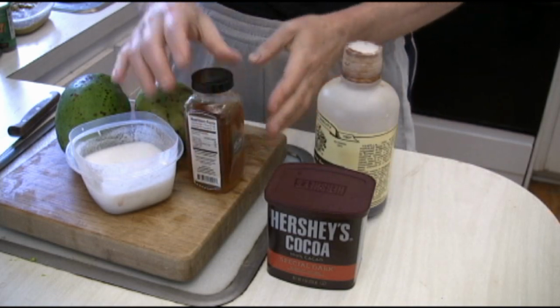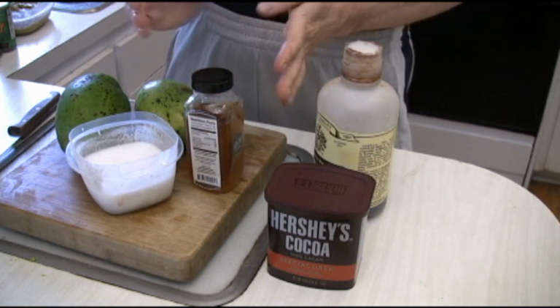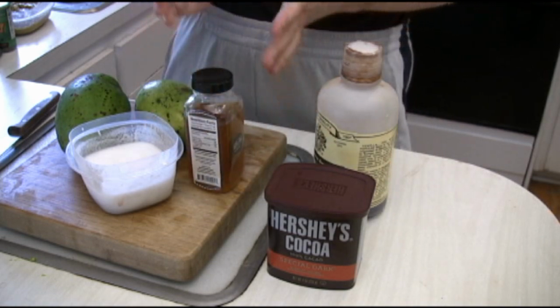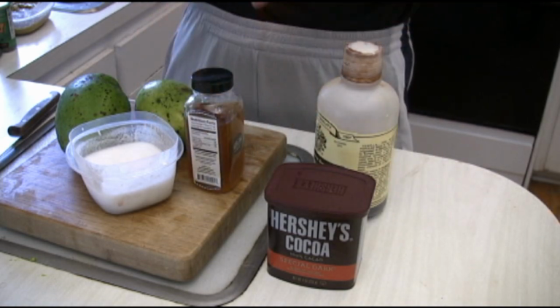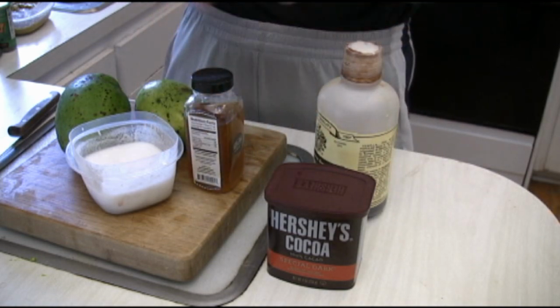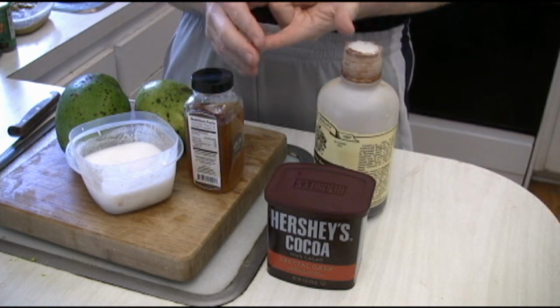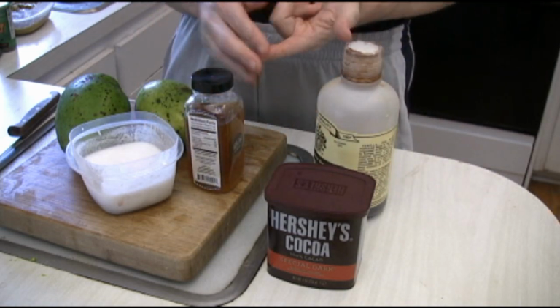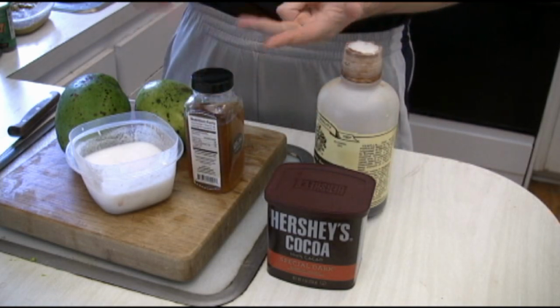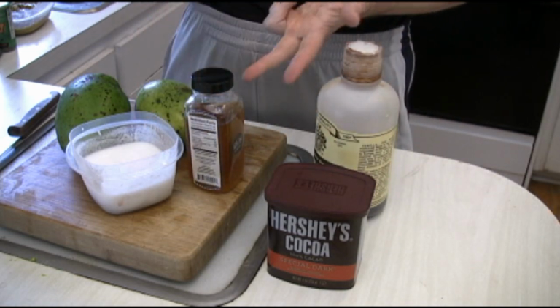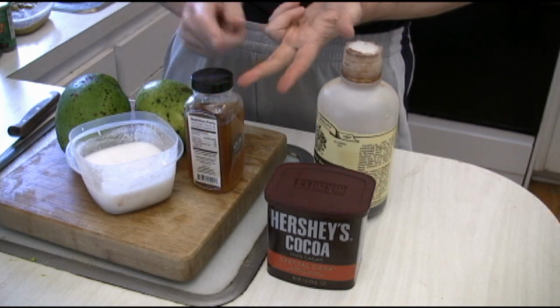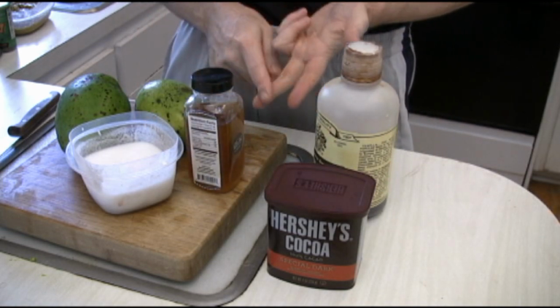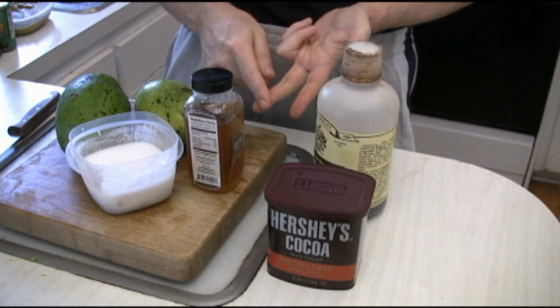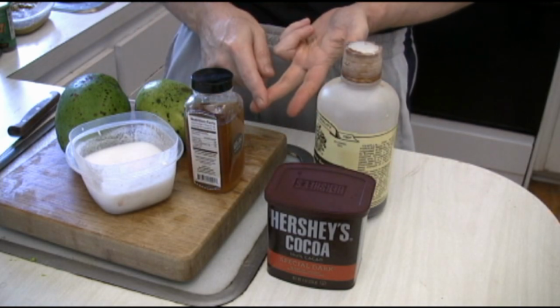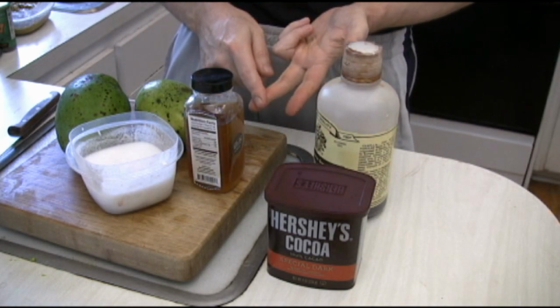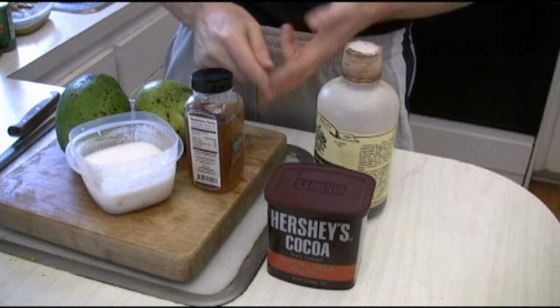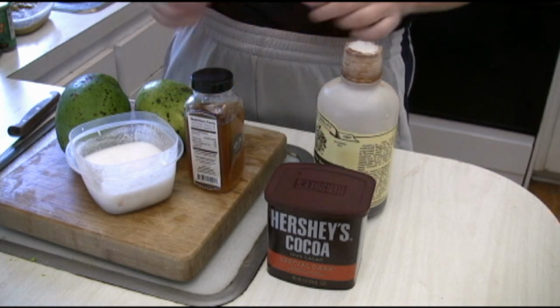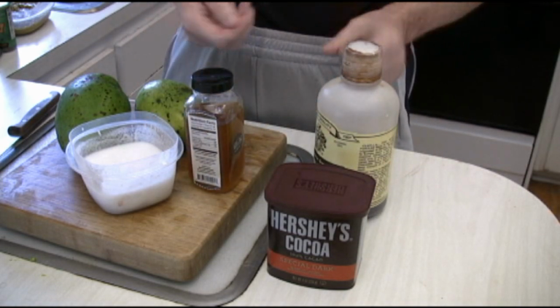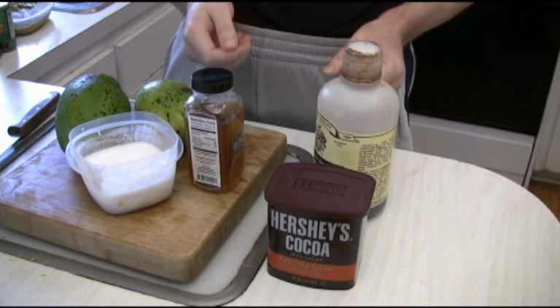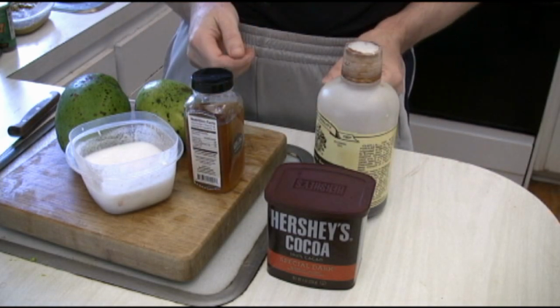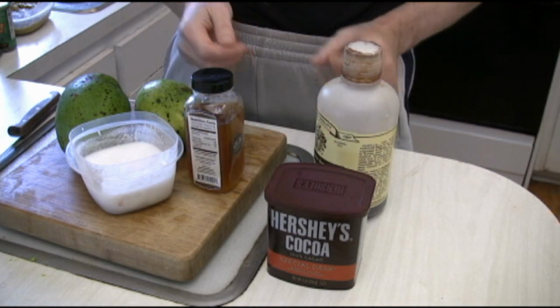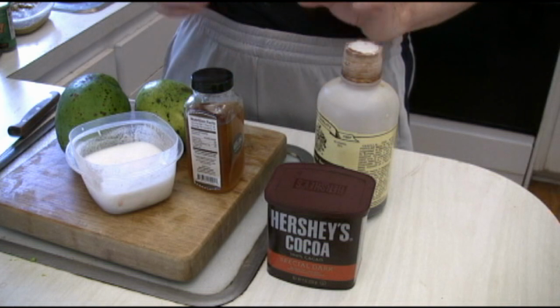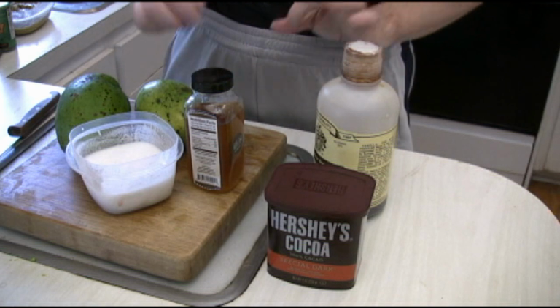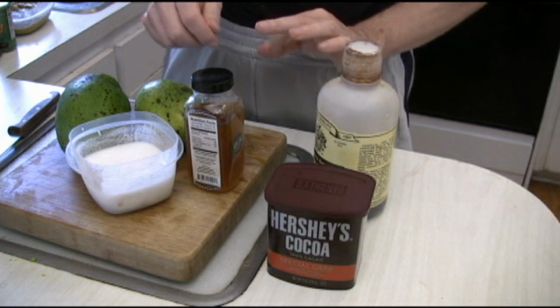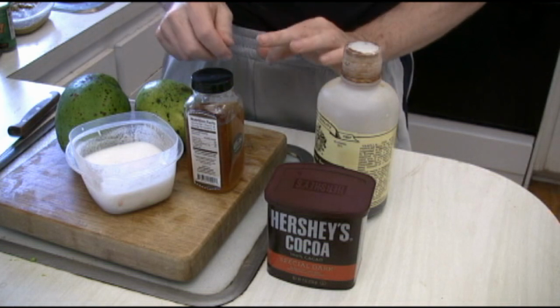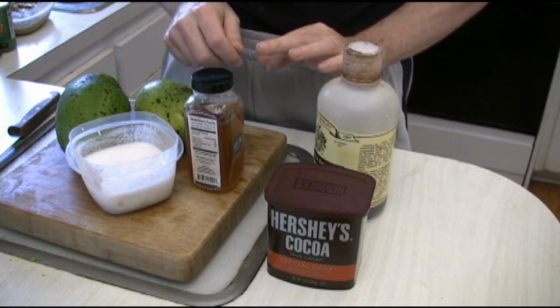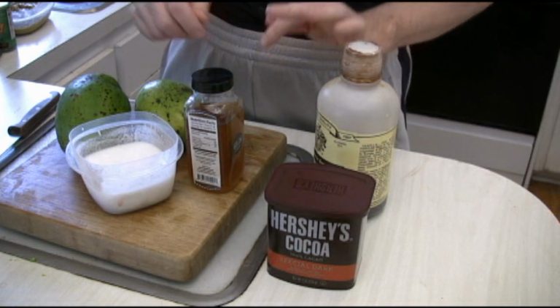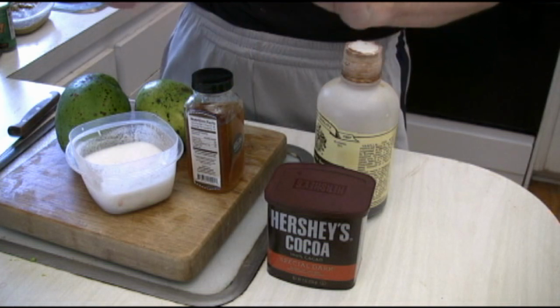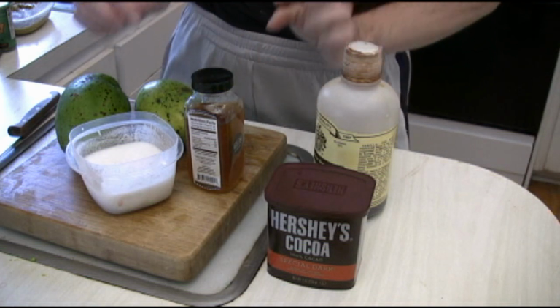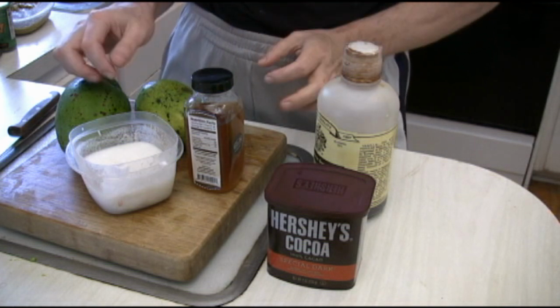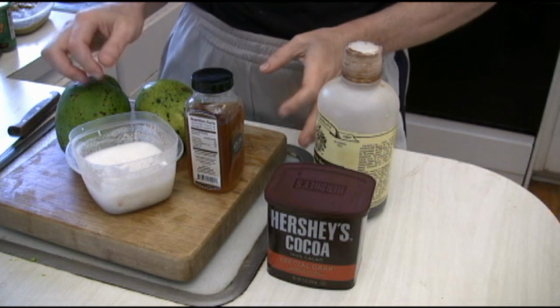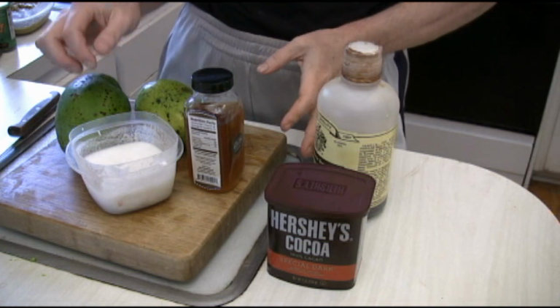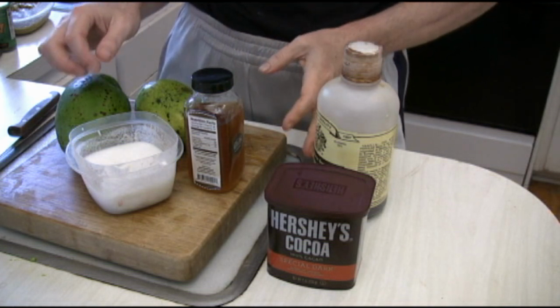There's no dairy, there's no sugar. This is almost a healthy pudding.